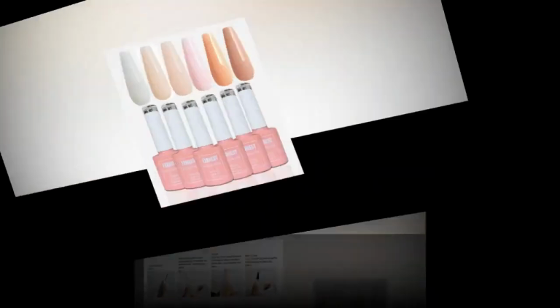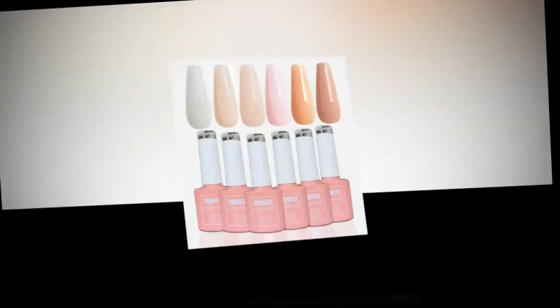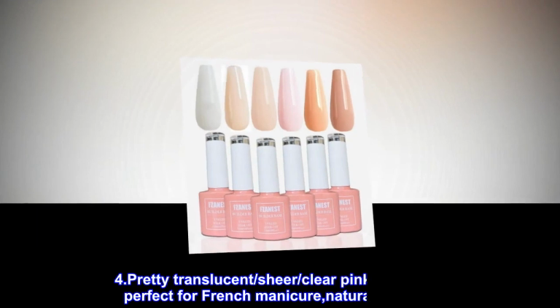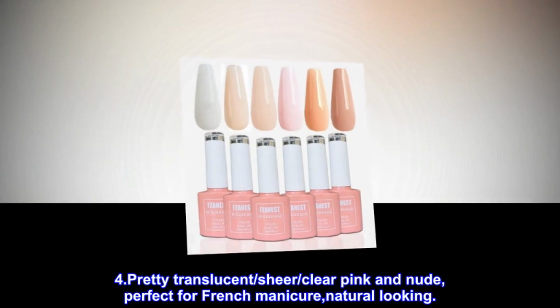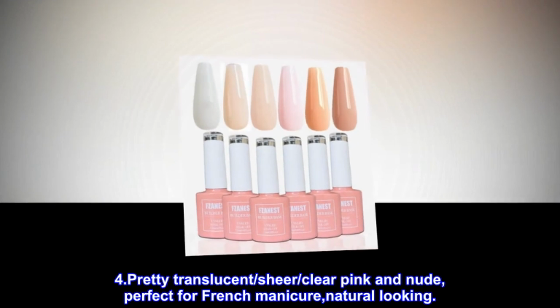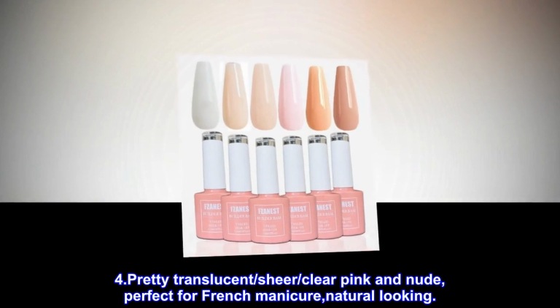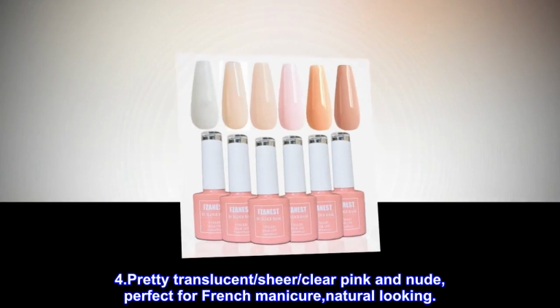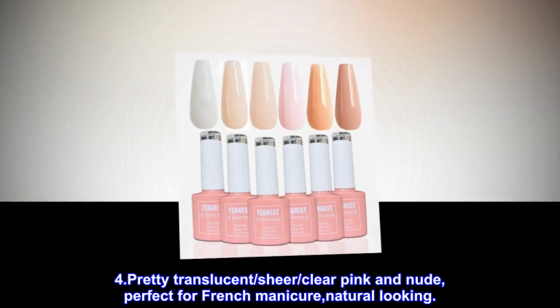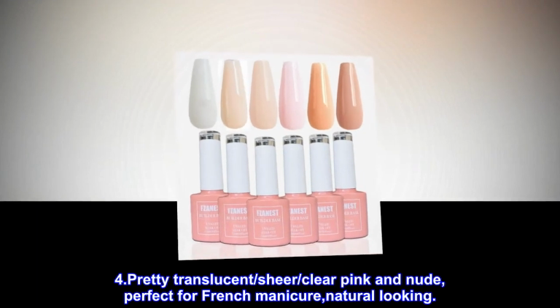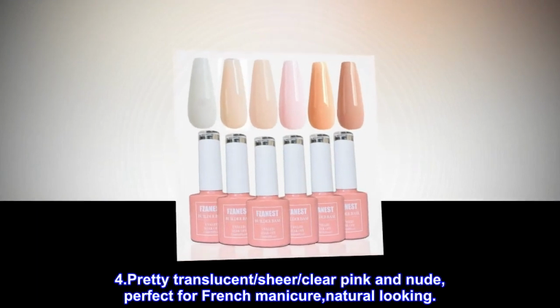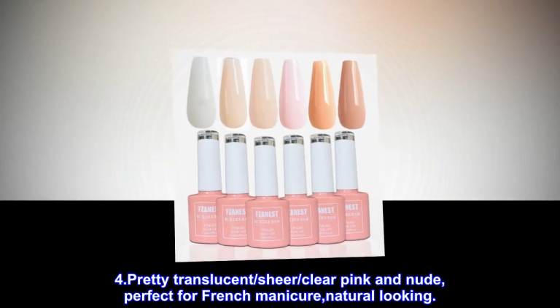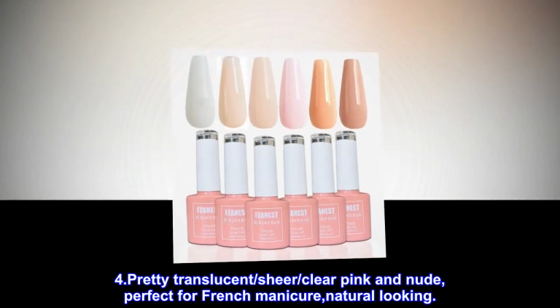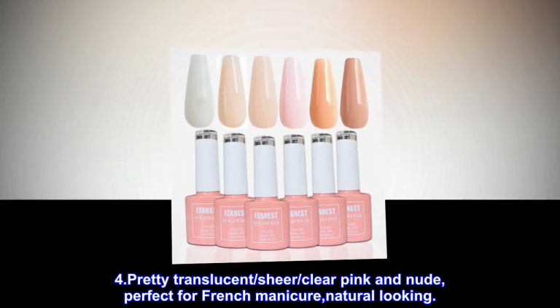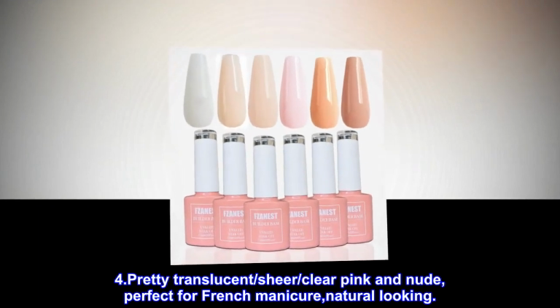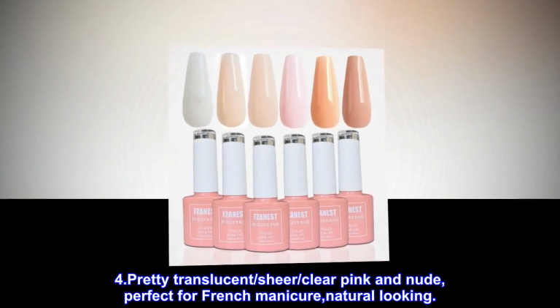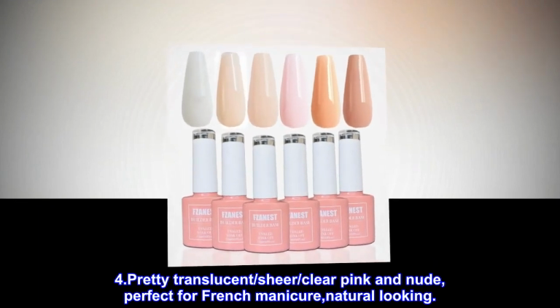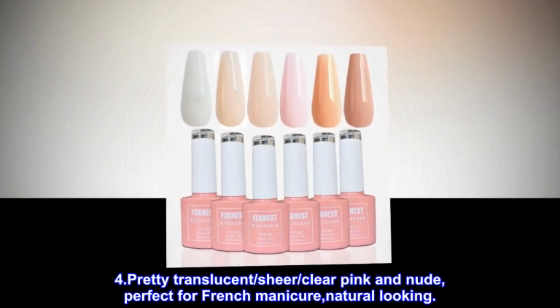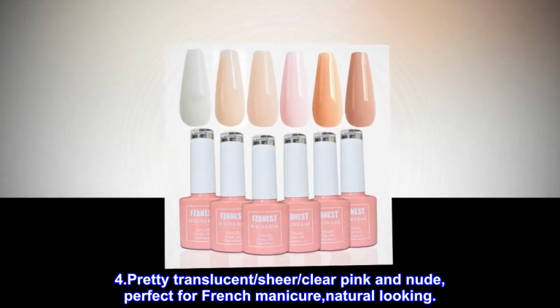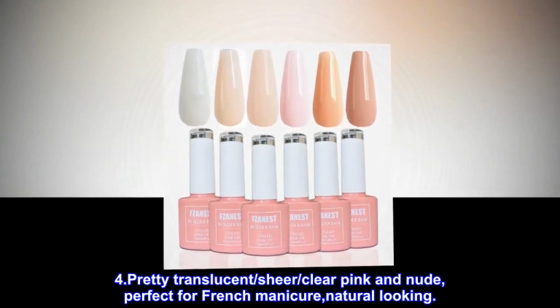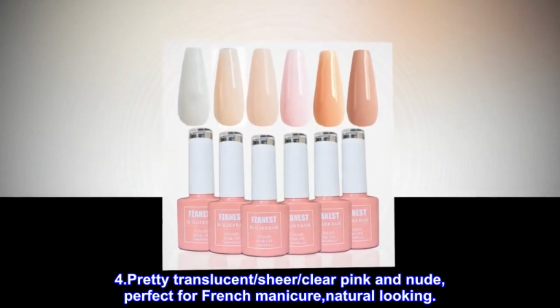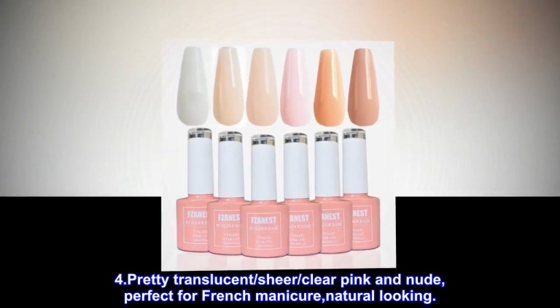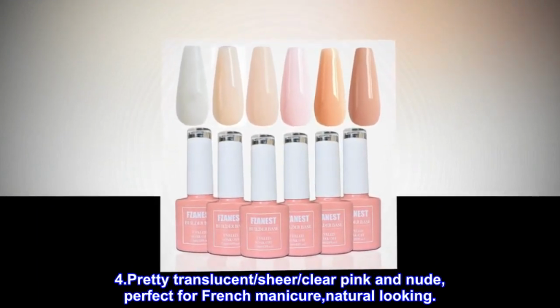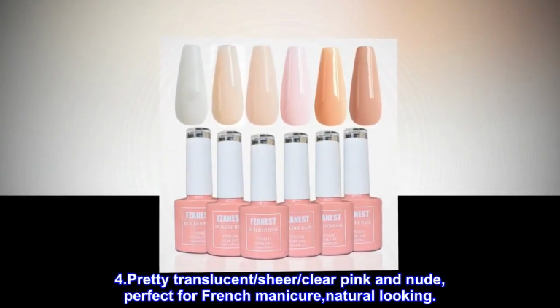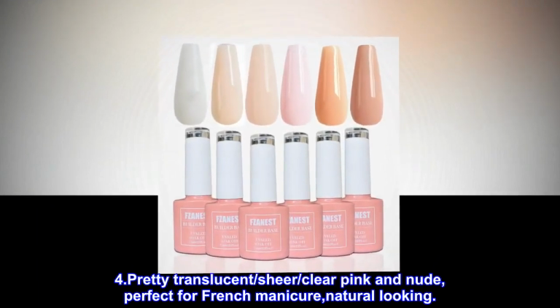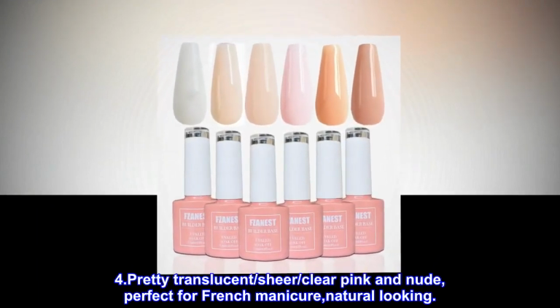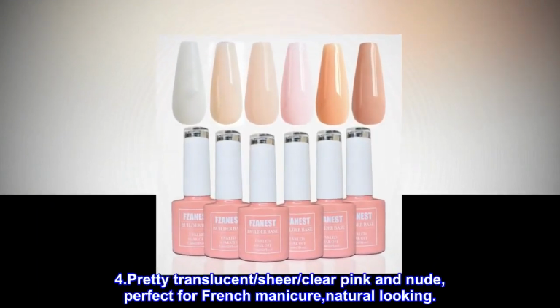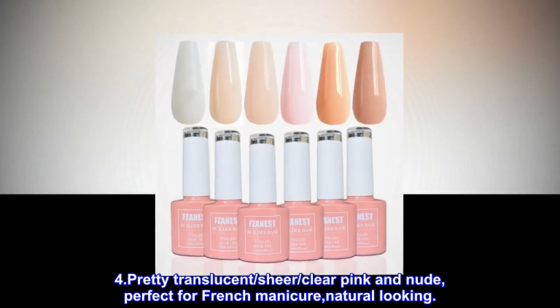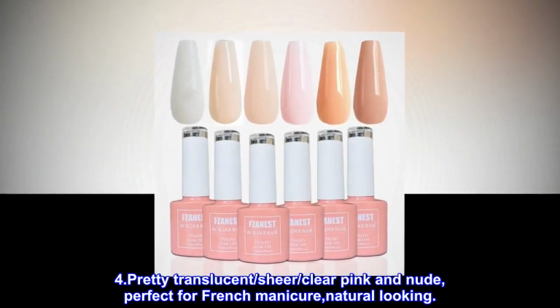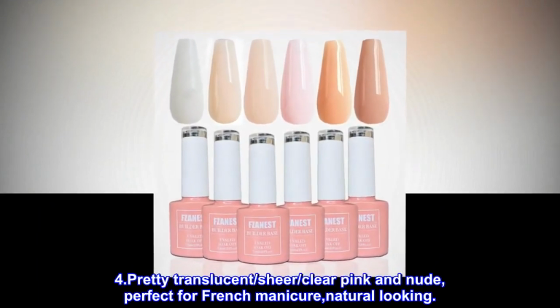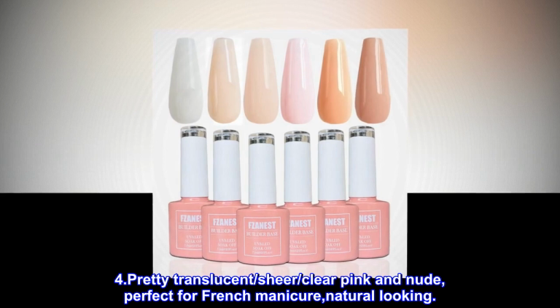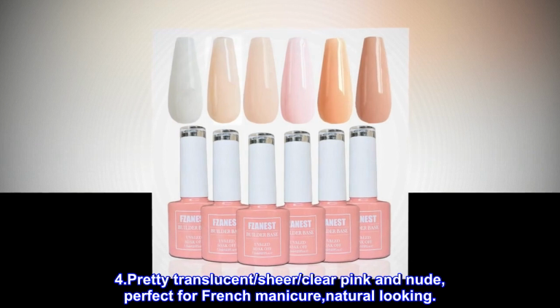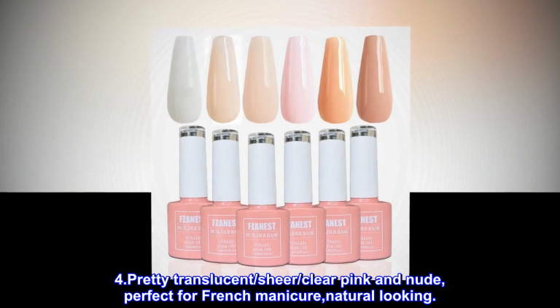4. Pretty translucent, sheer, clear pink and nude — perfect for French manicure and natural looking nails.